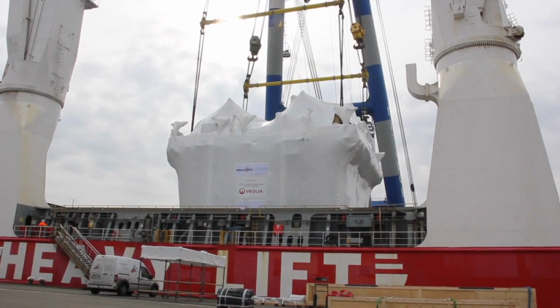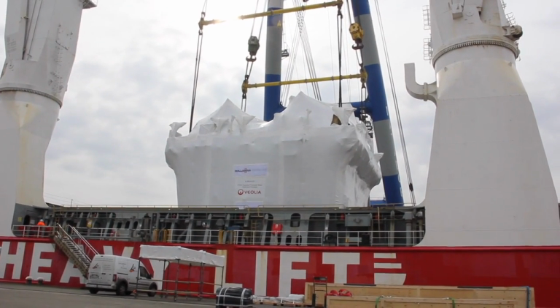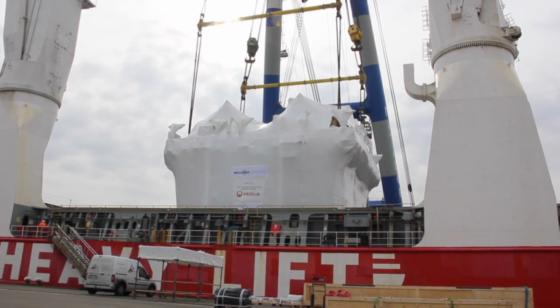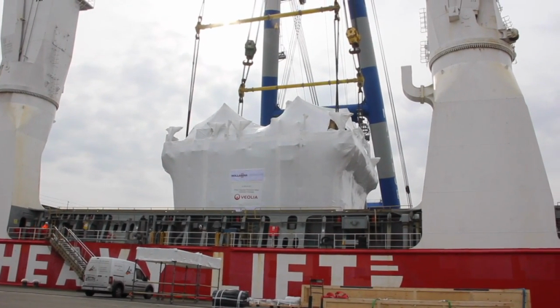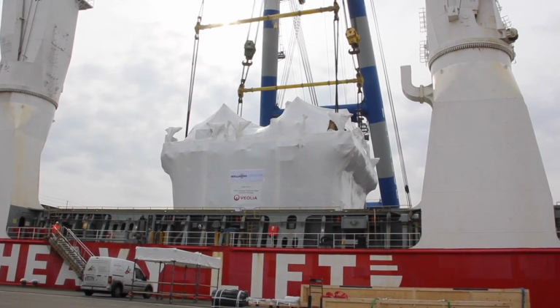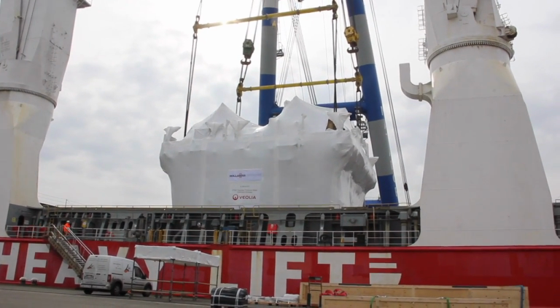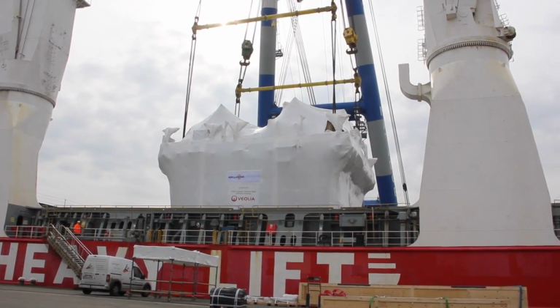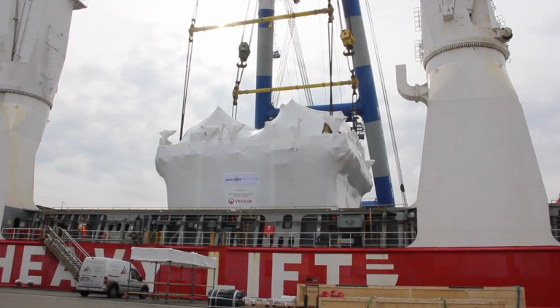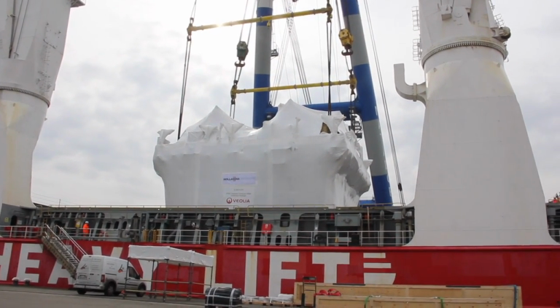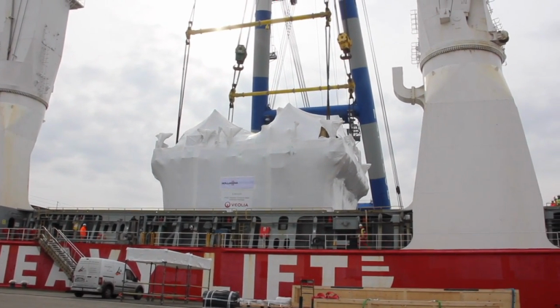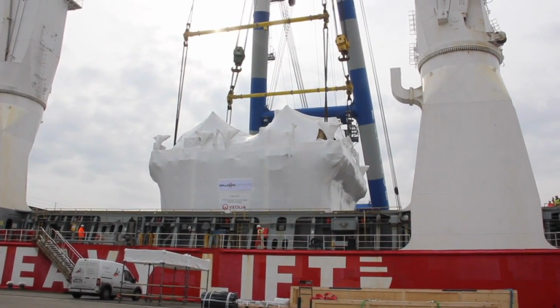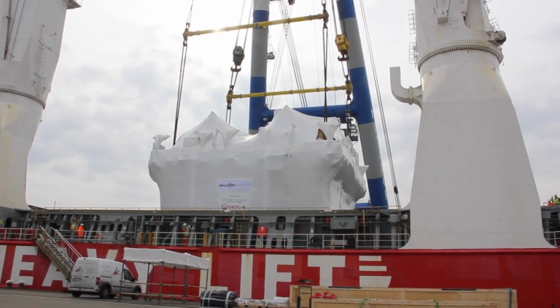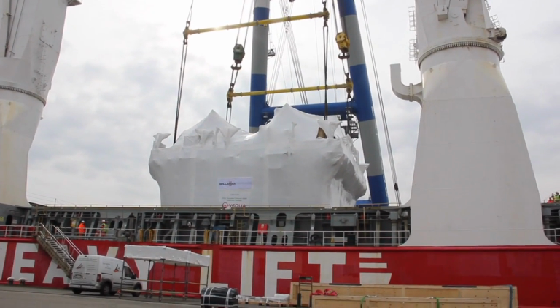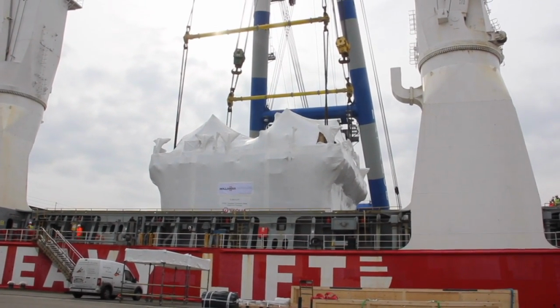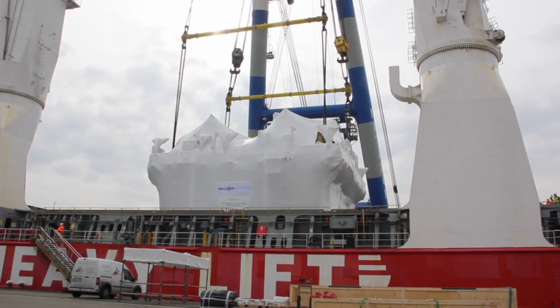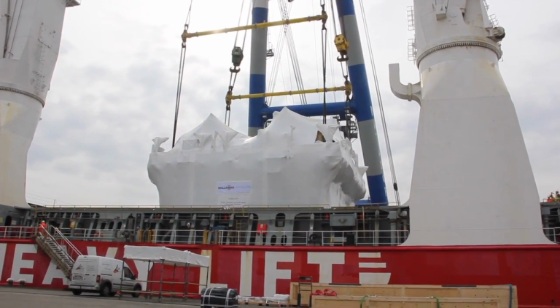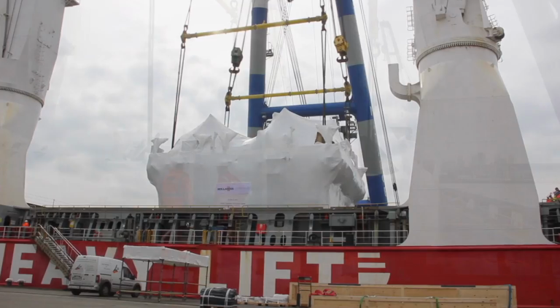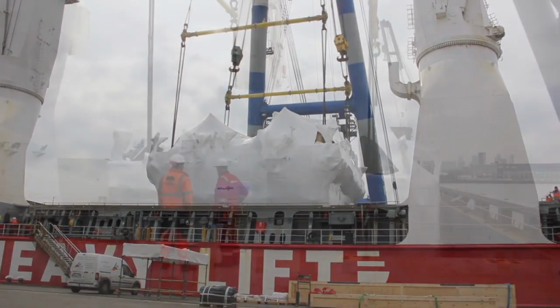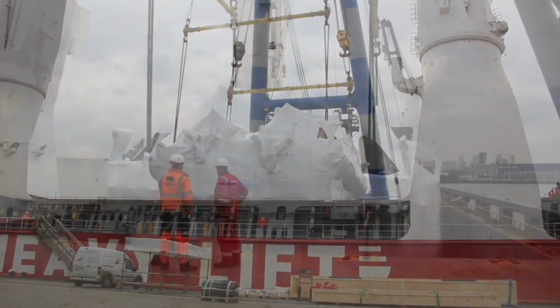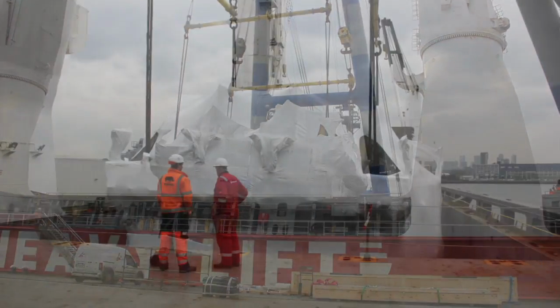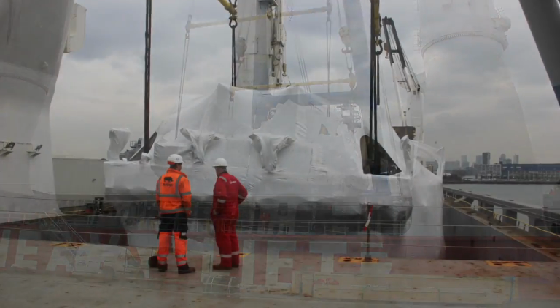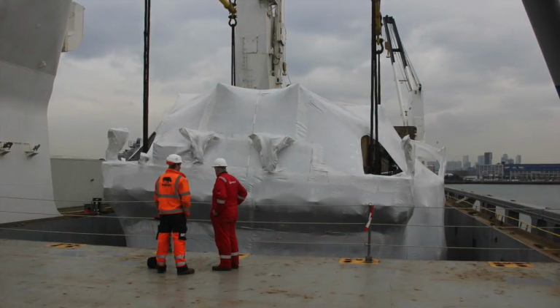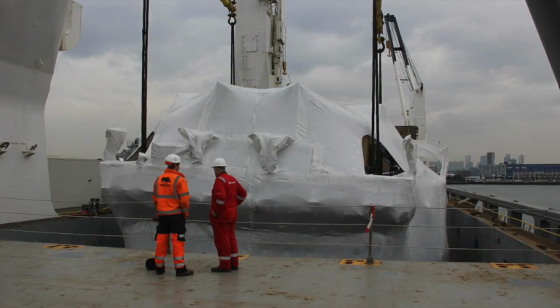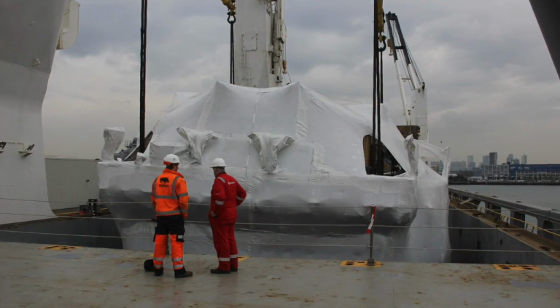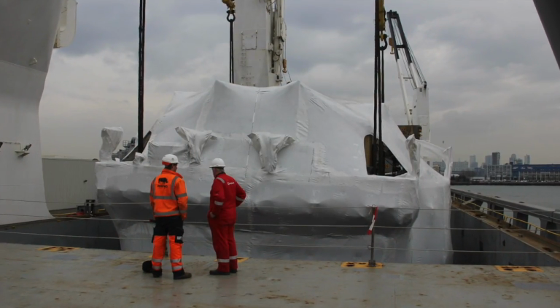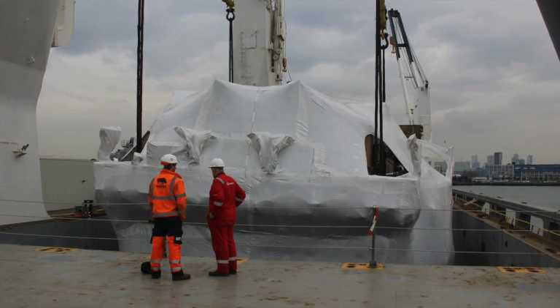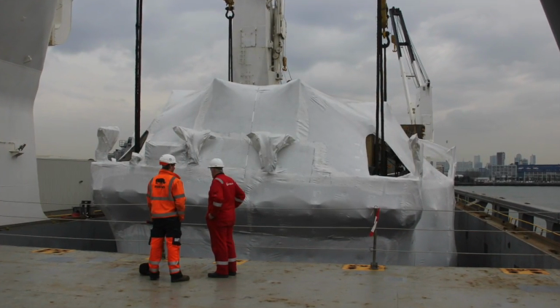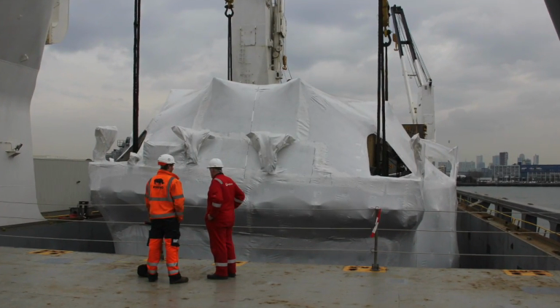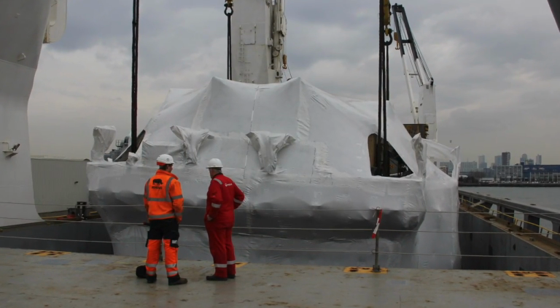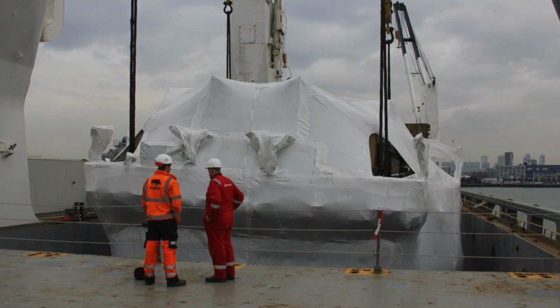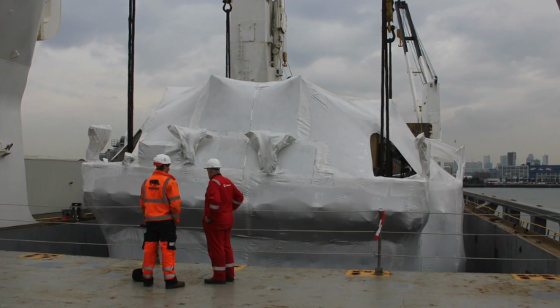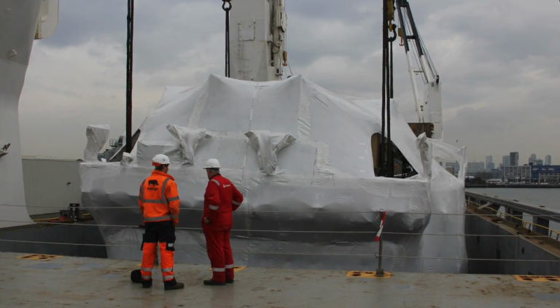The module's on the ship. It will then be sealed up completely, so absolutely watertight.